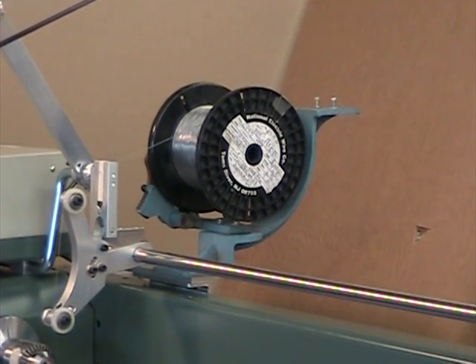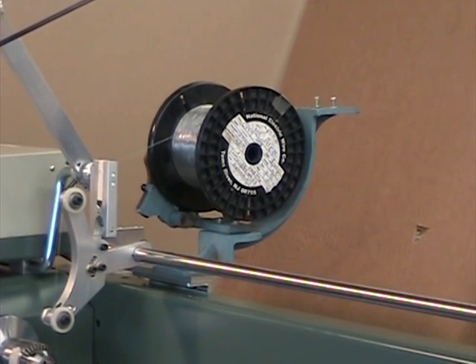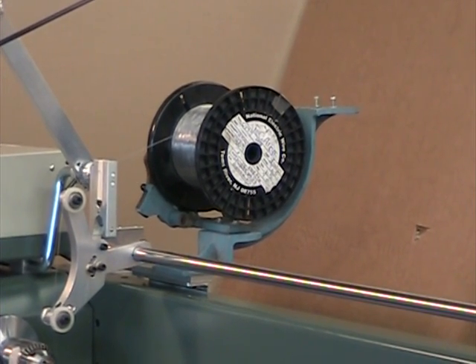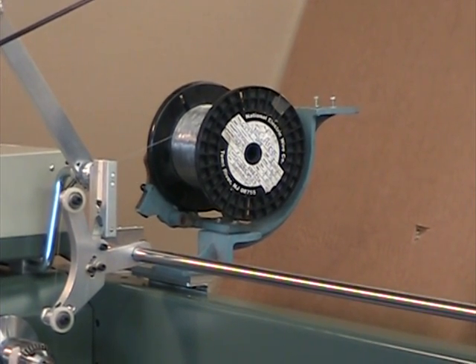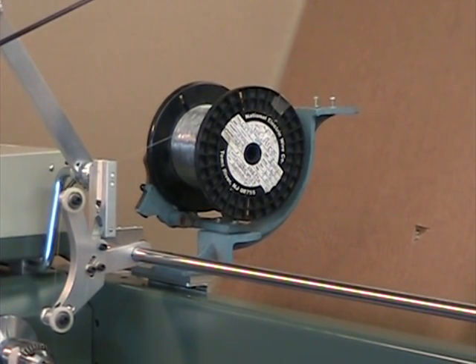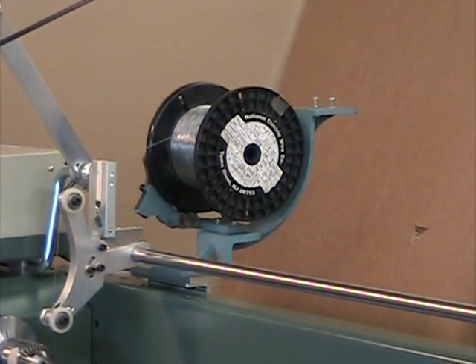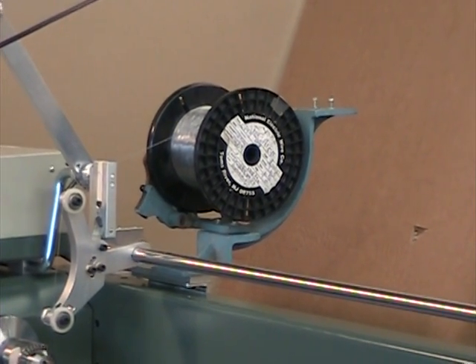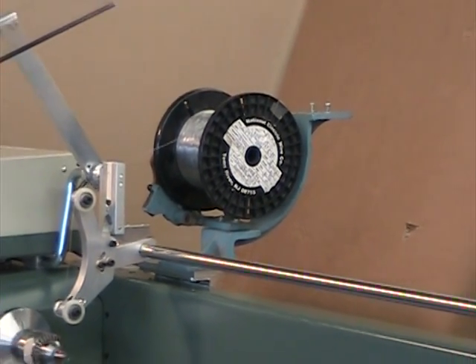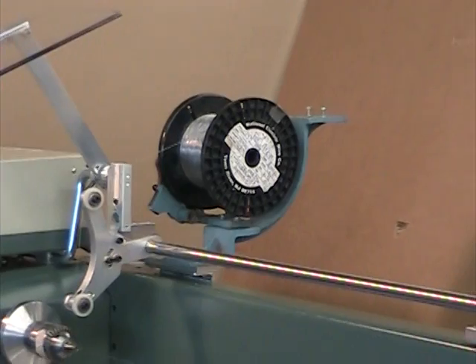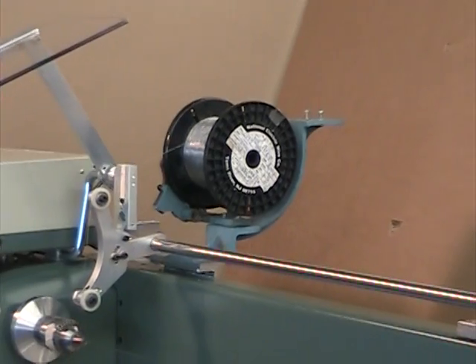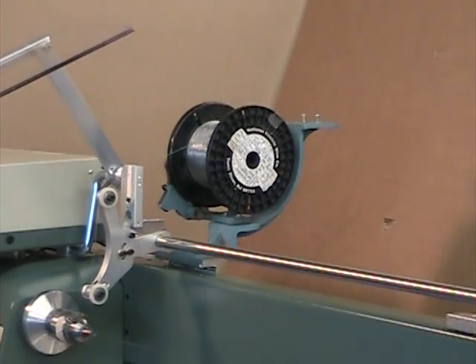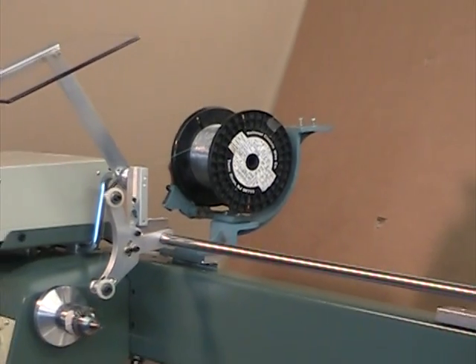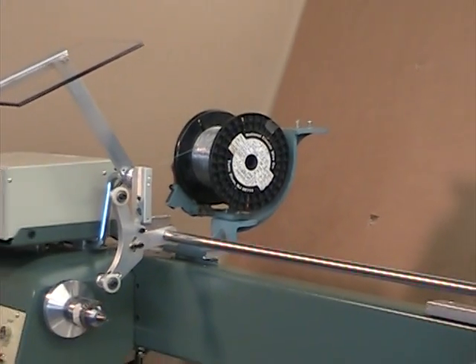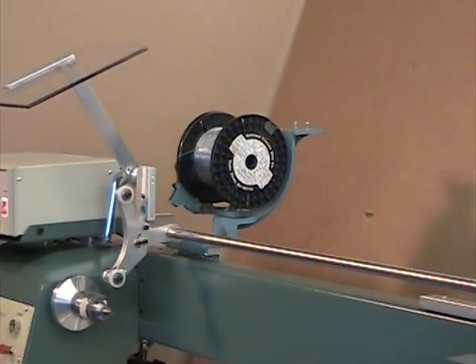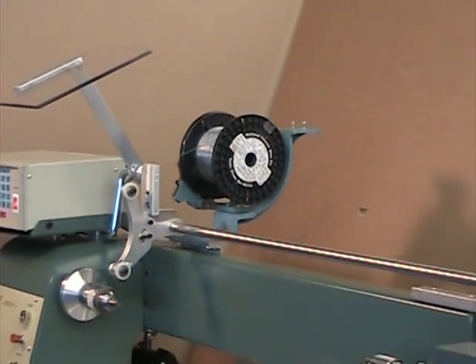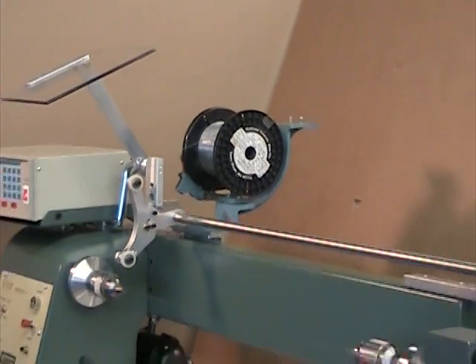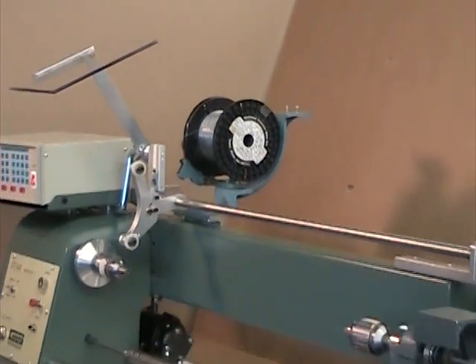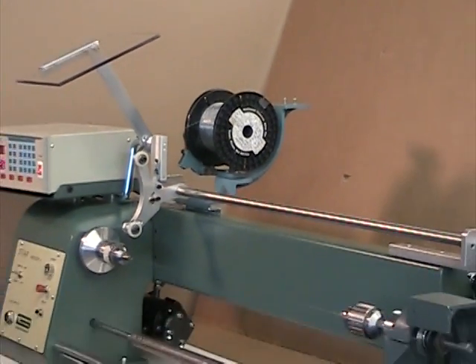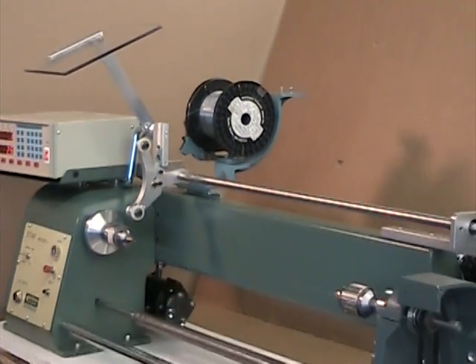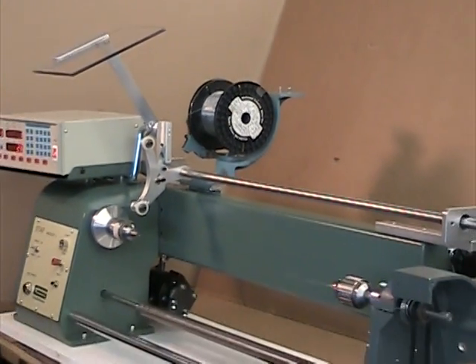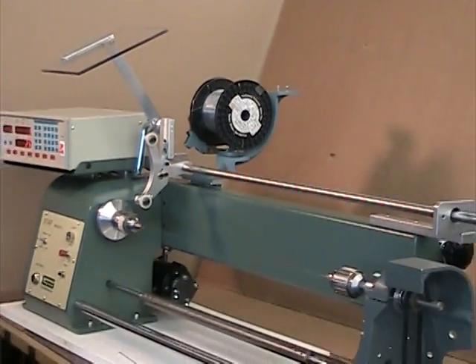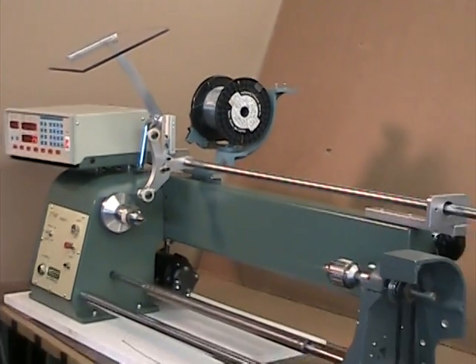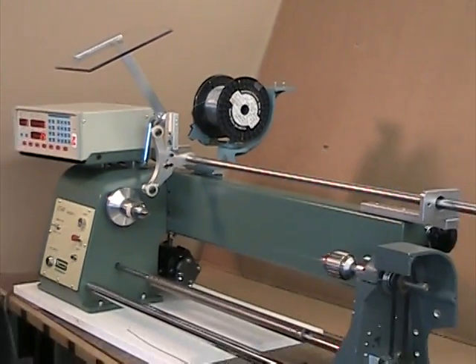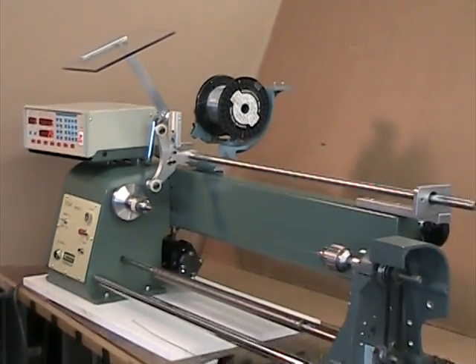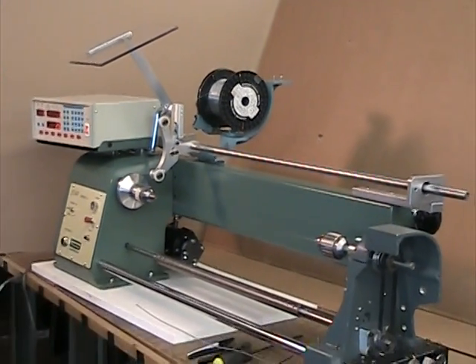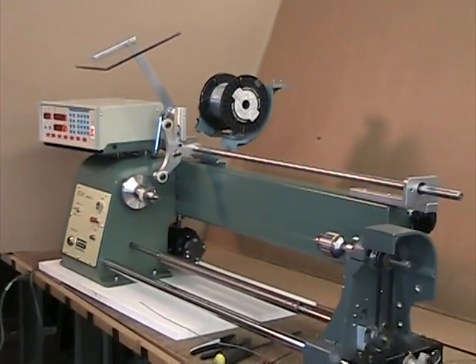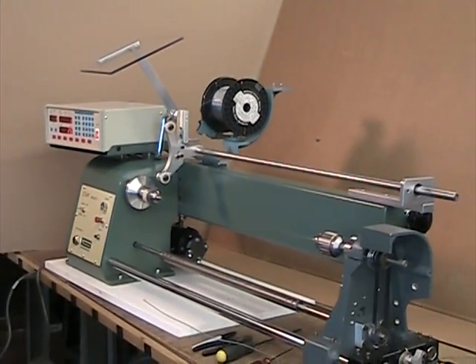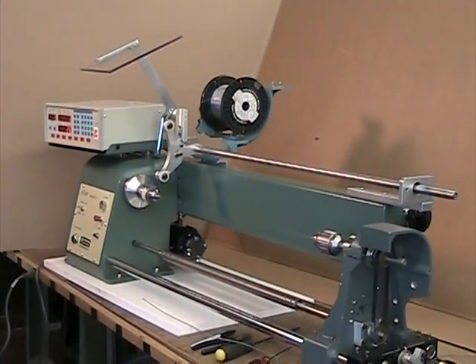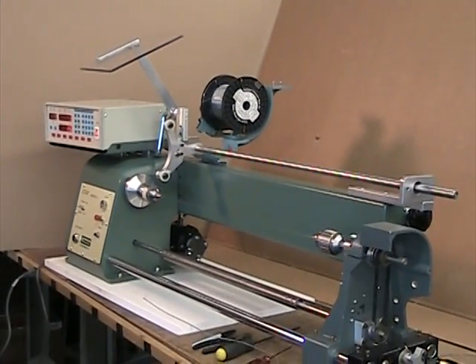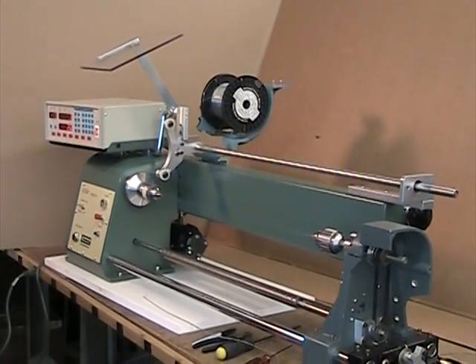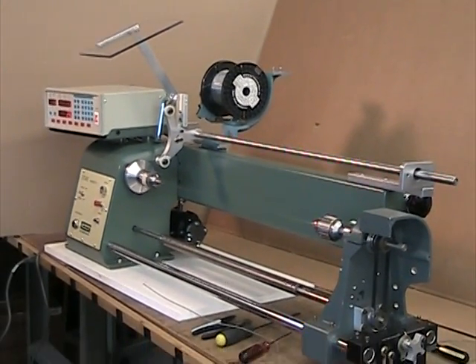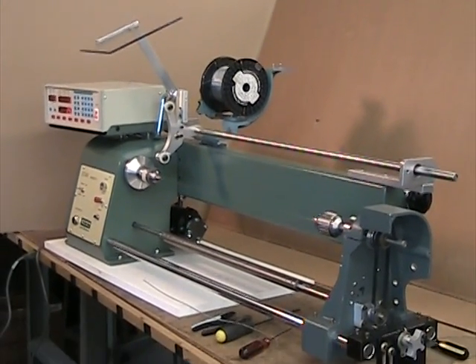This allows the source kanthal wire to maintain a narrow angle to the mandrel wire.